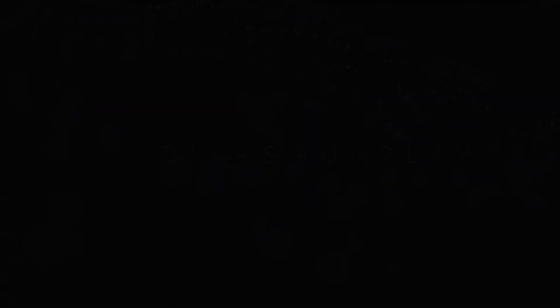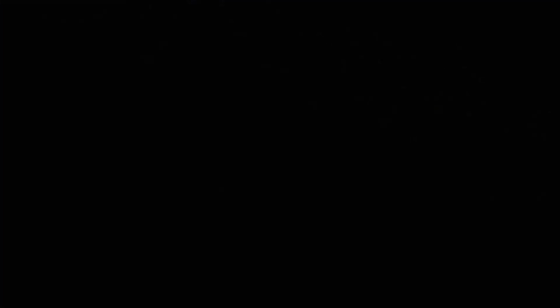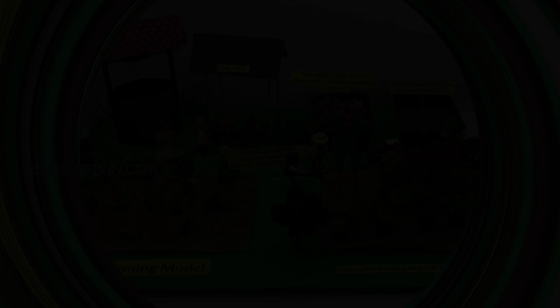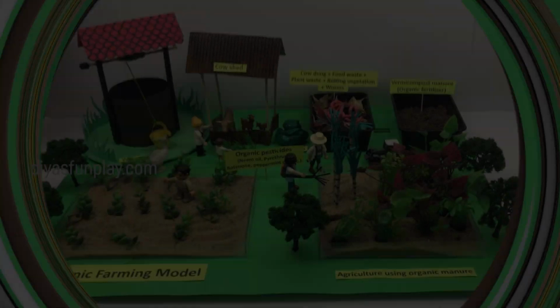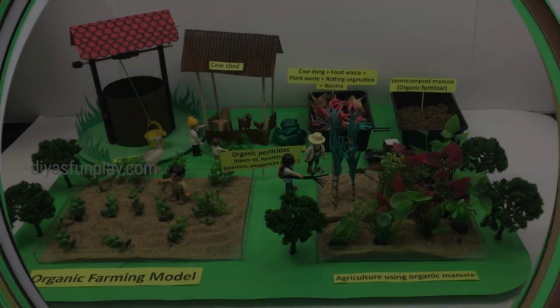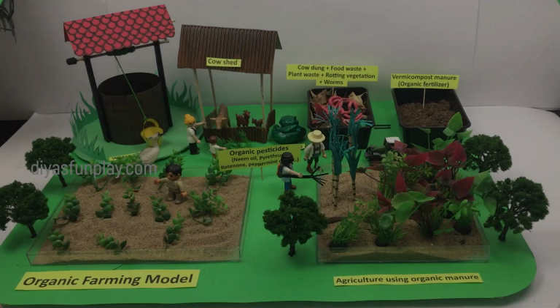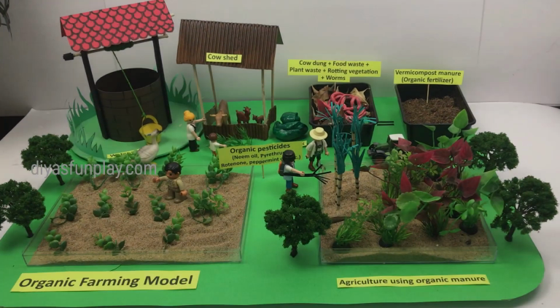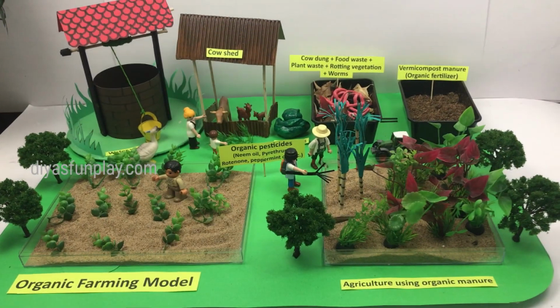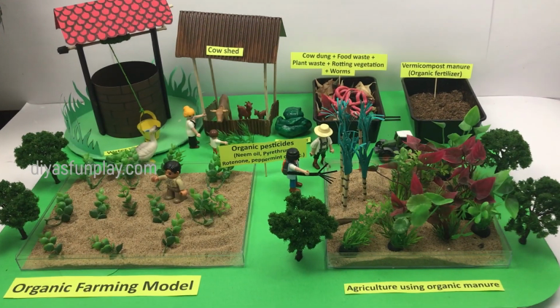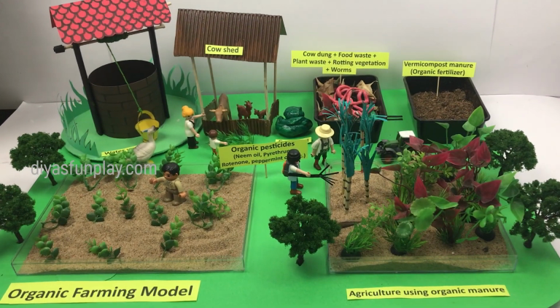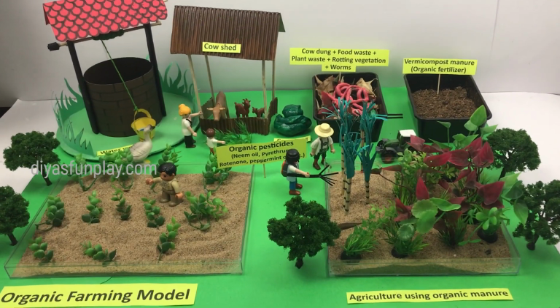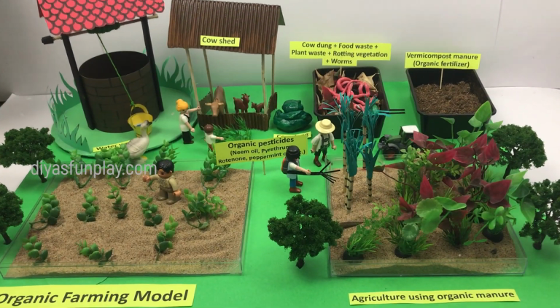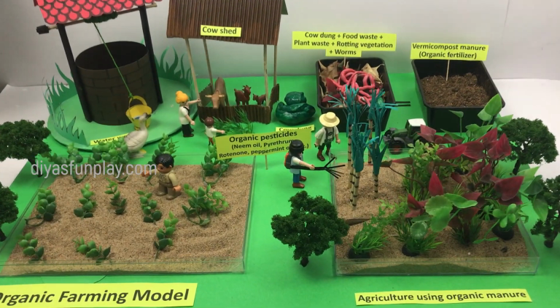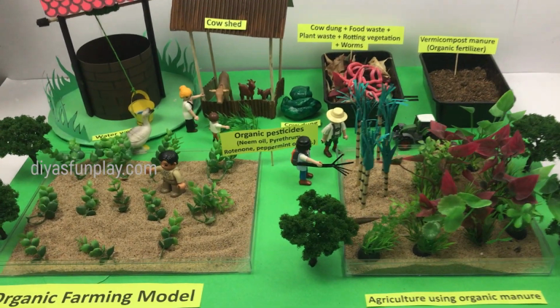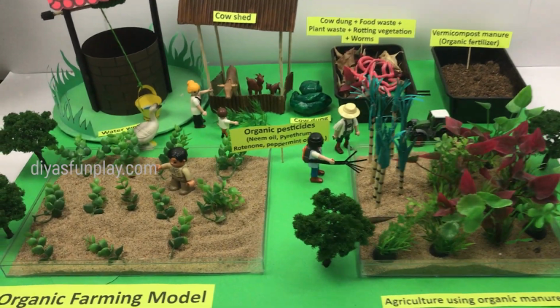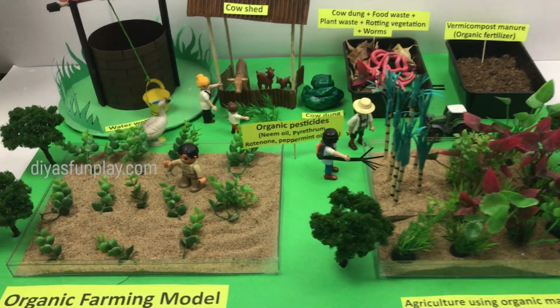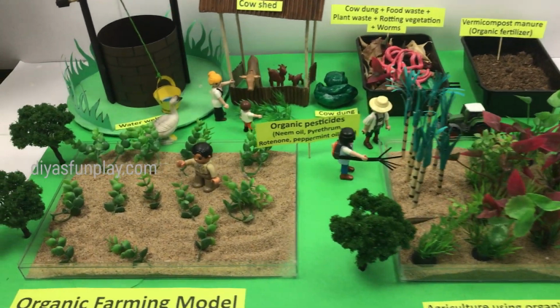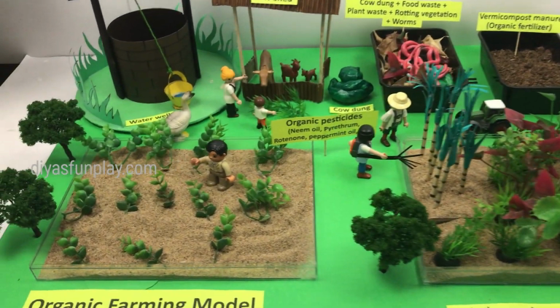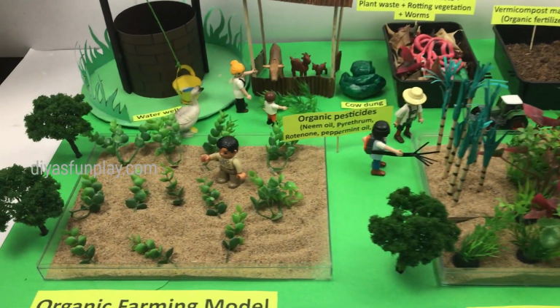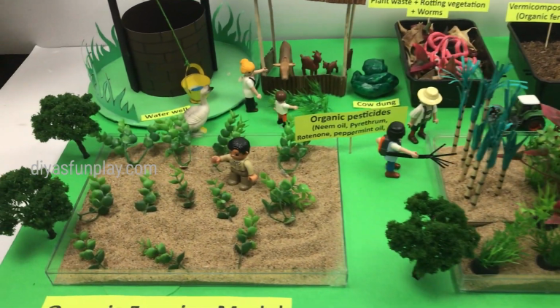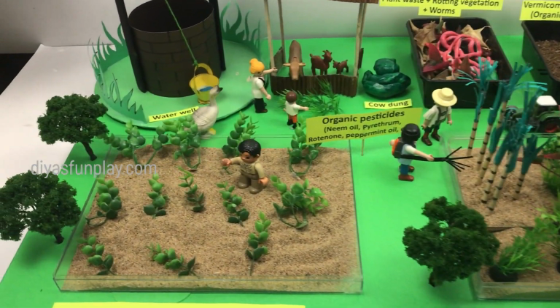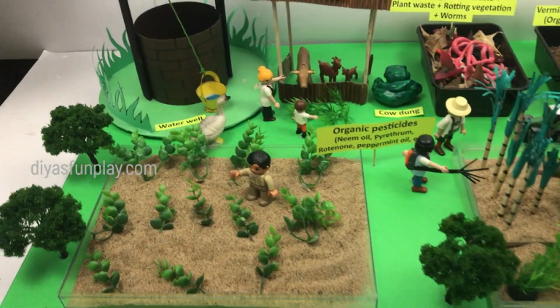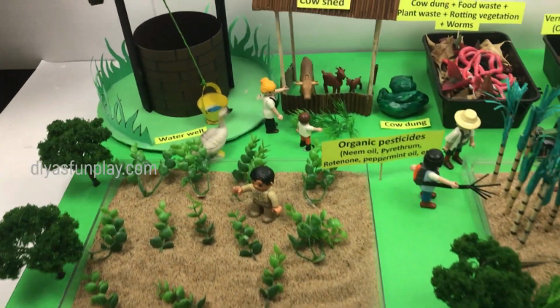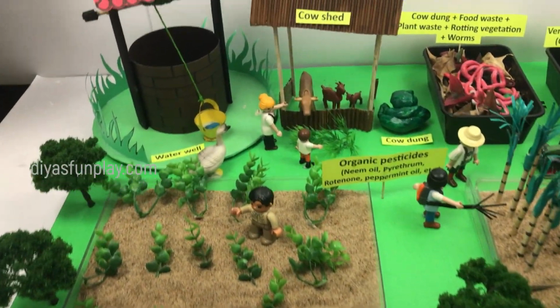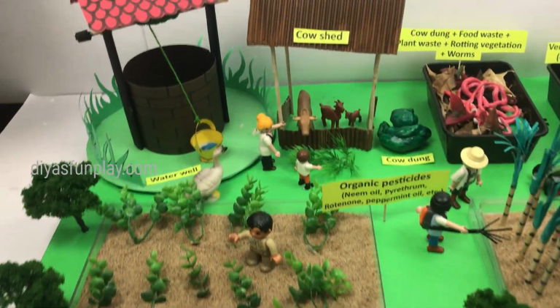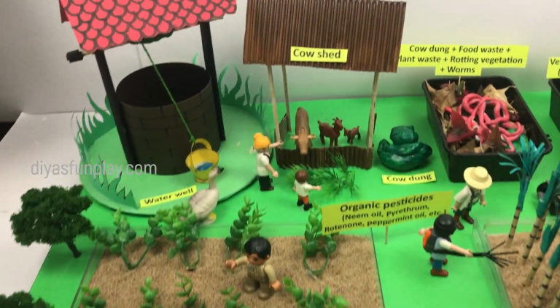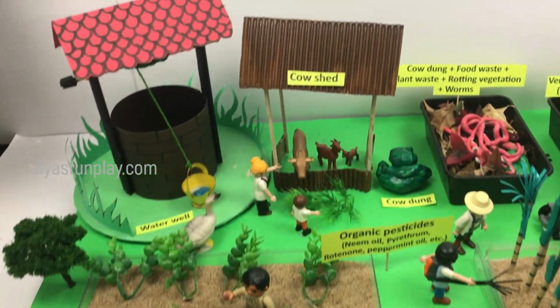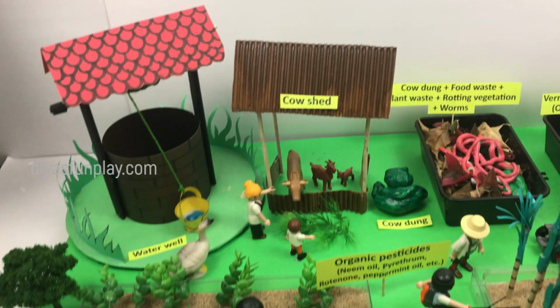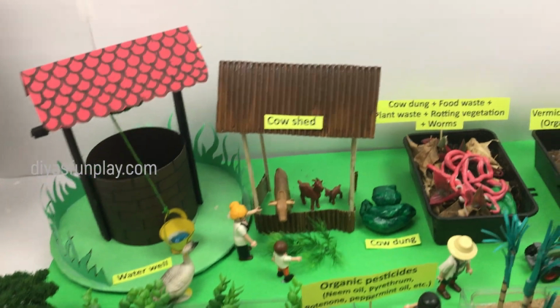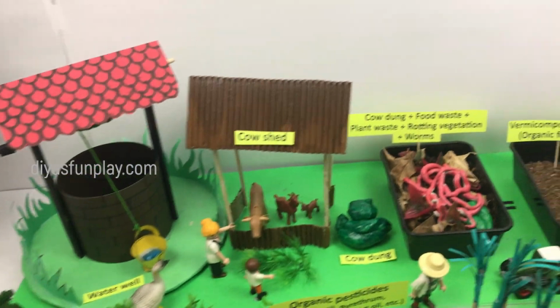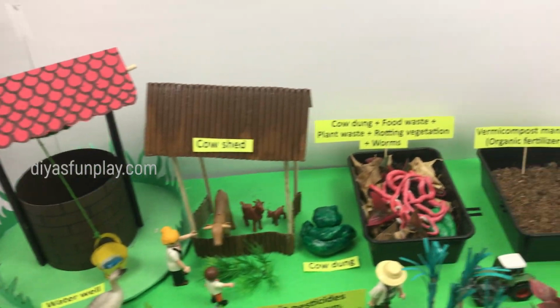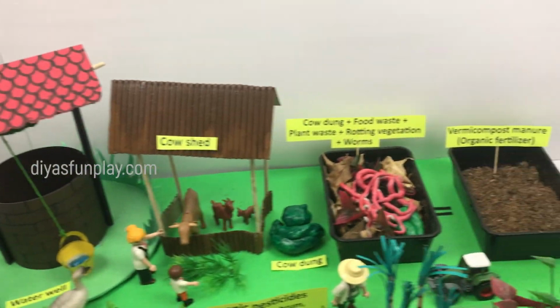Hello and welcome to Diyas Fun Play. In today's video, let's learn what is organic farming.